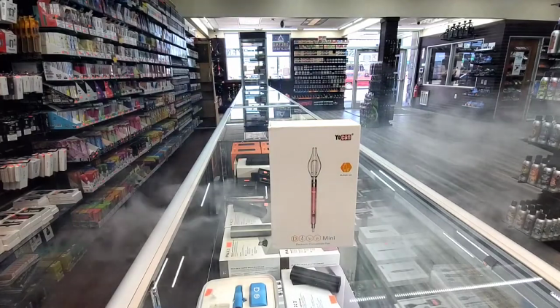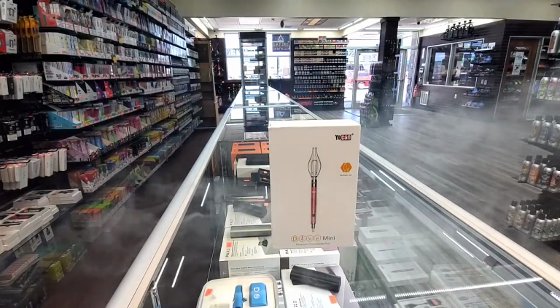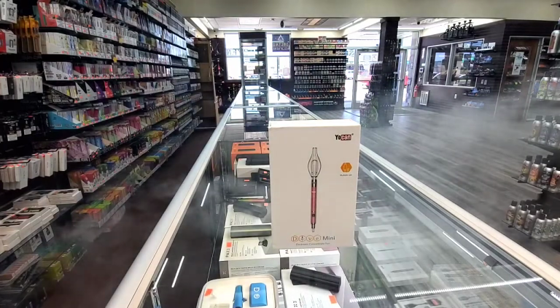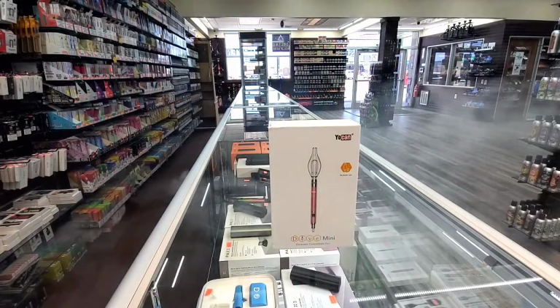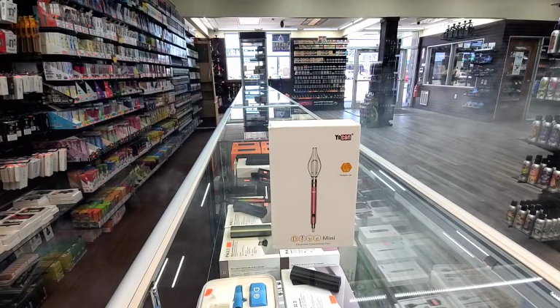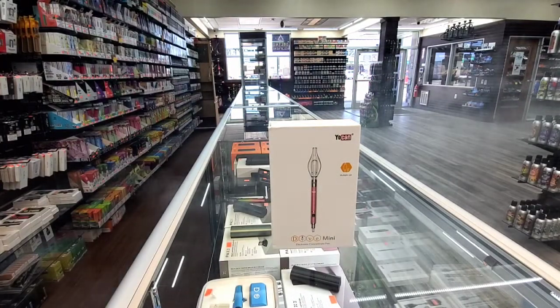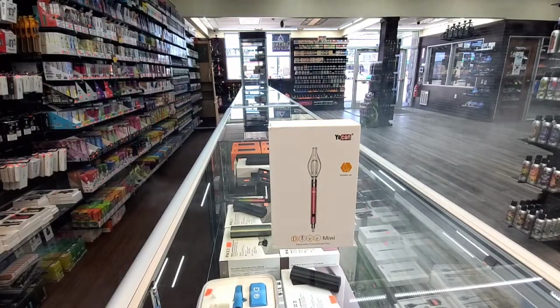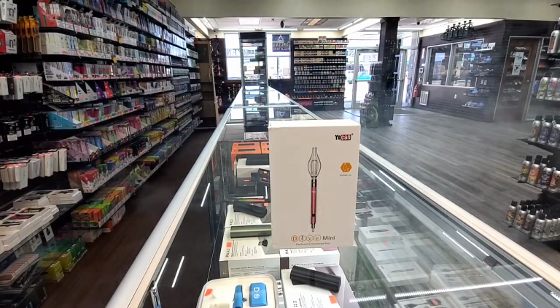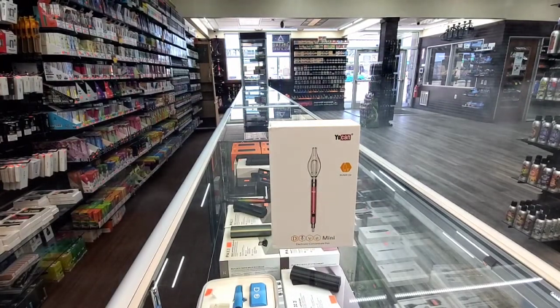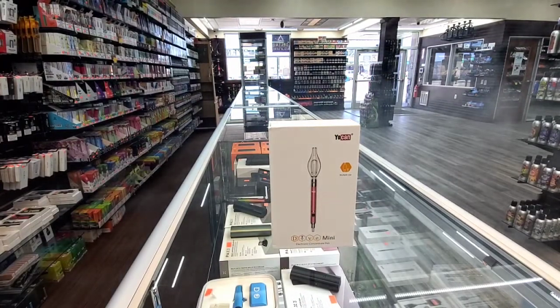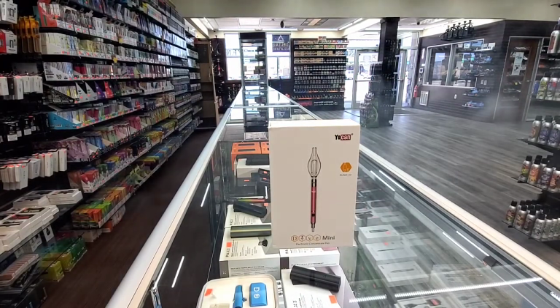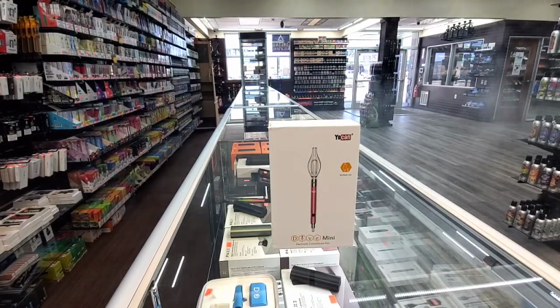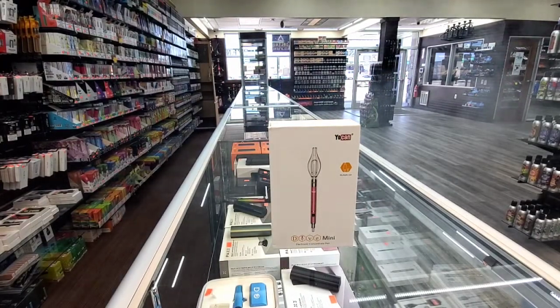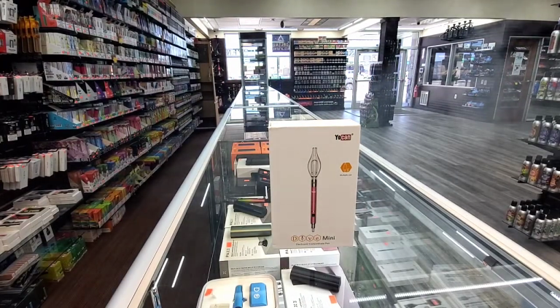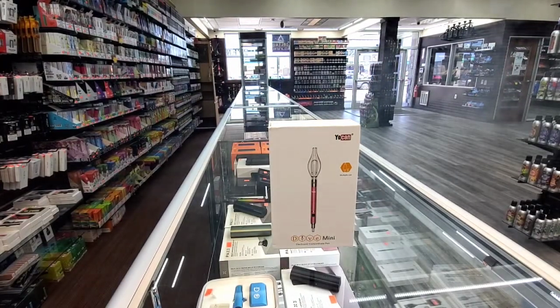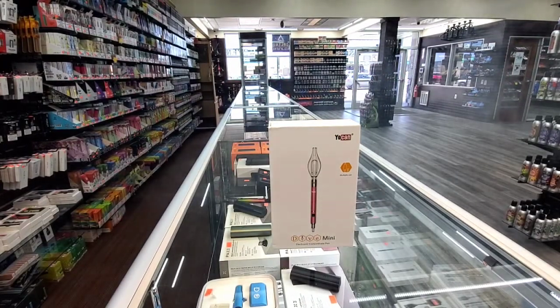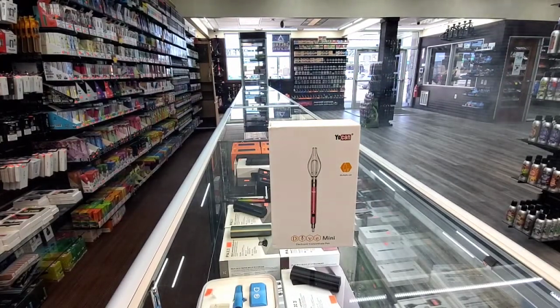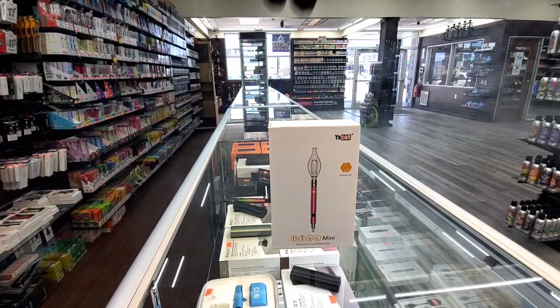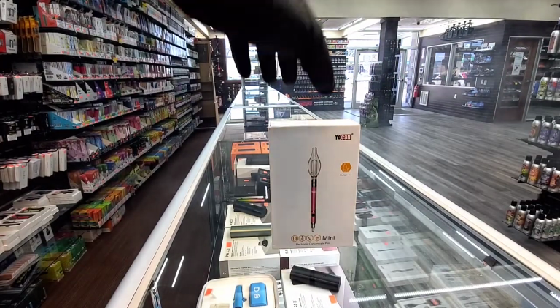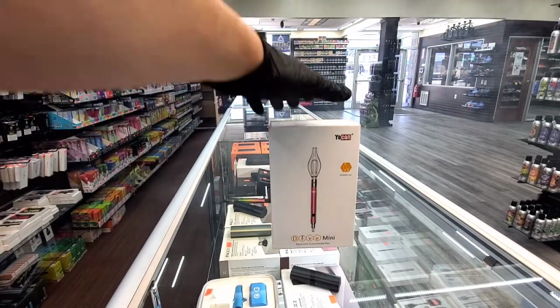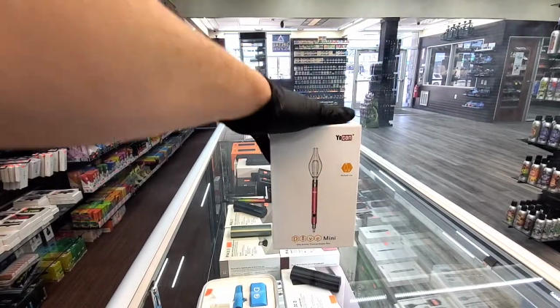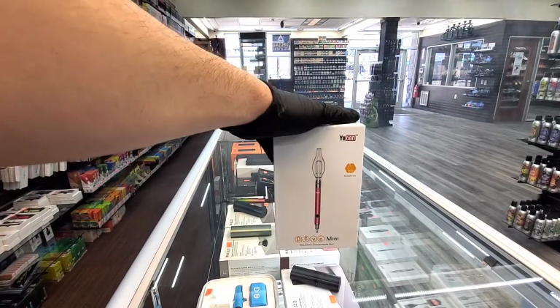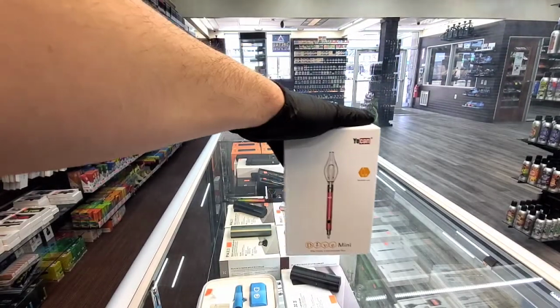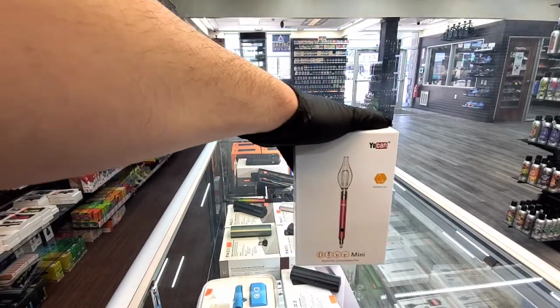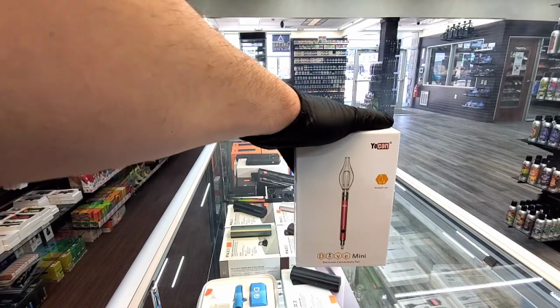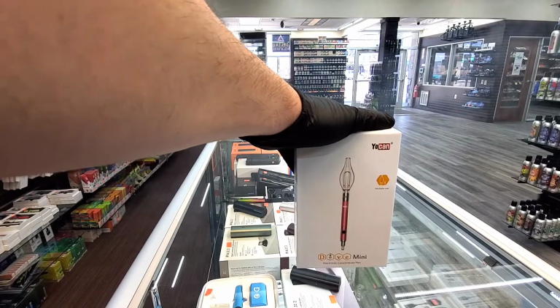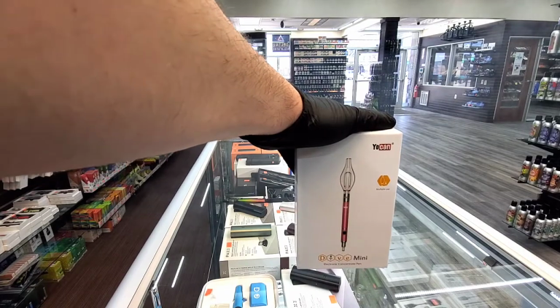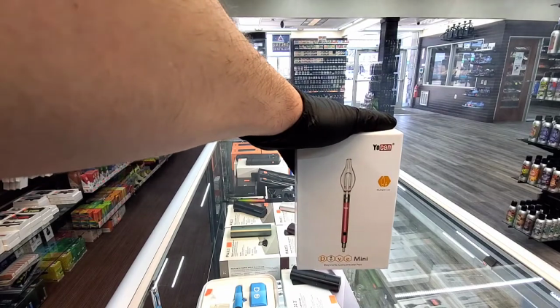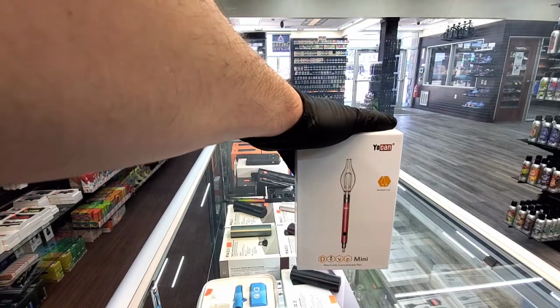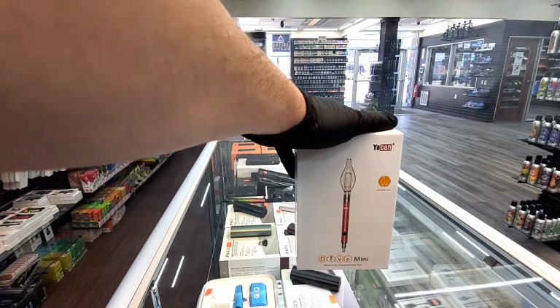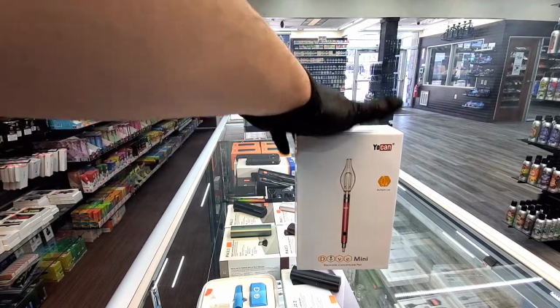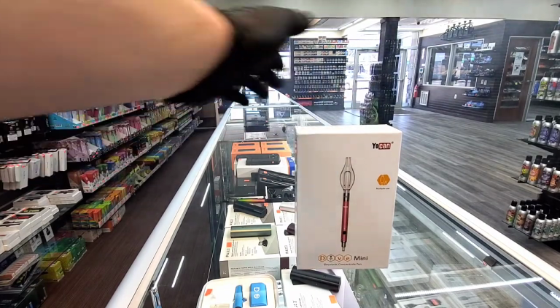What's going on today? This is Josh from Tobacco Hut, and I'm going to unbox the Yocan Dive Mini here for you.